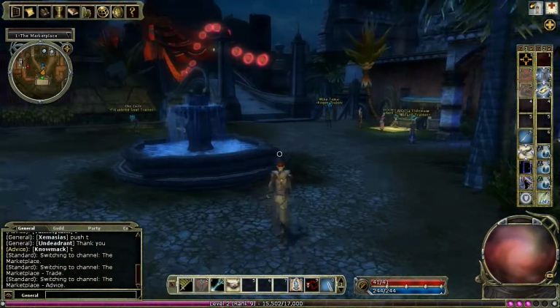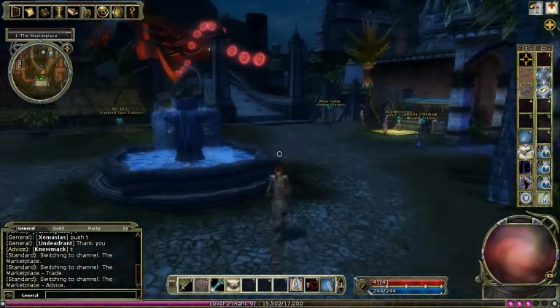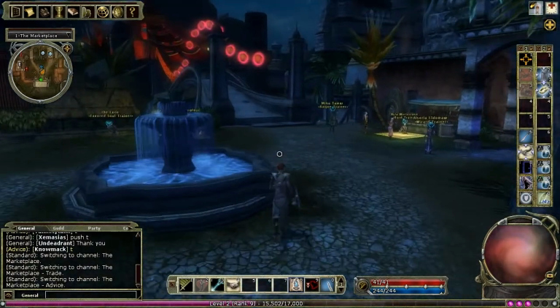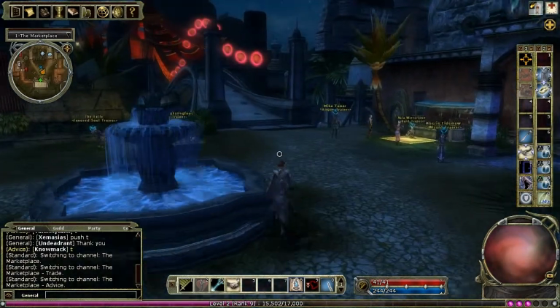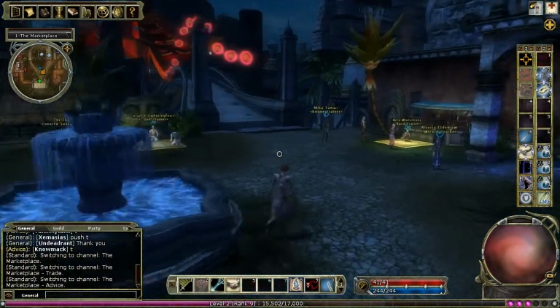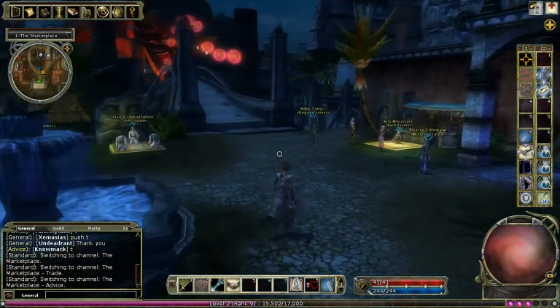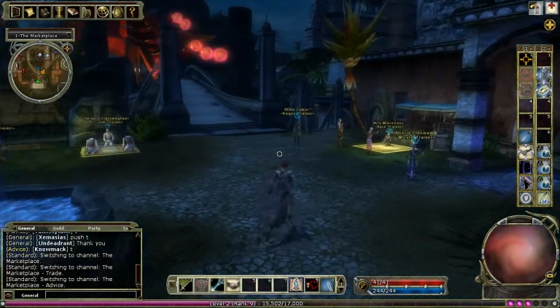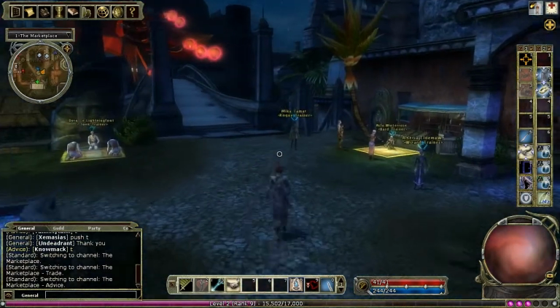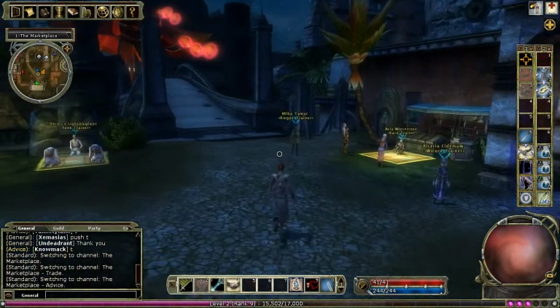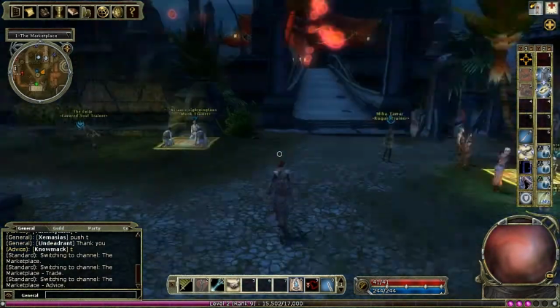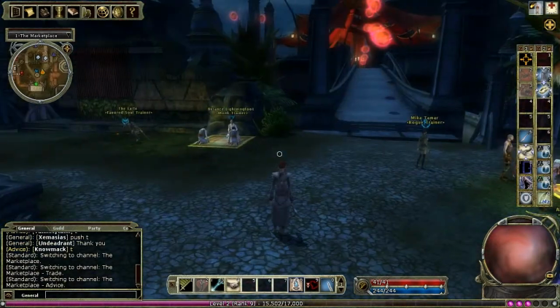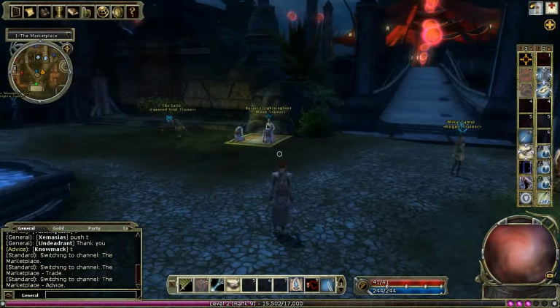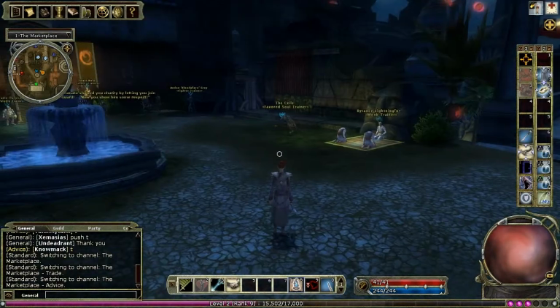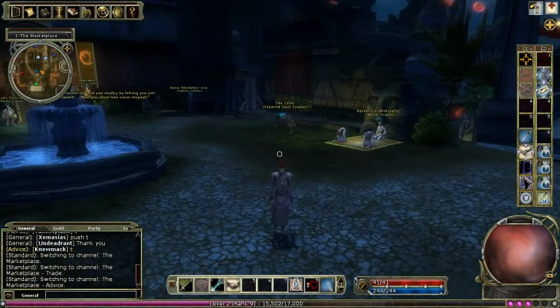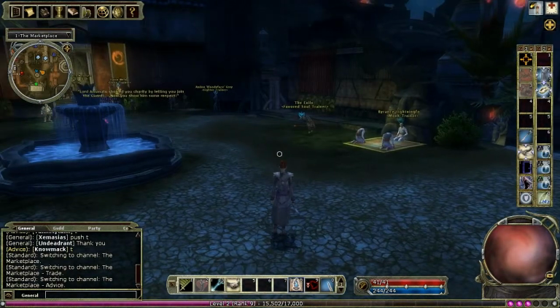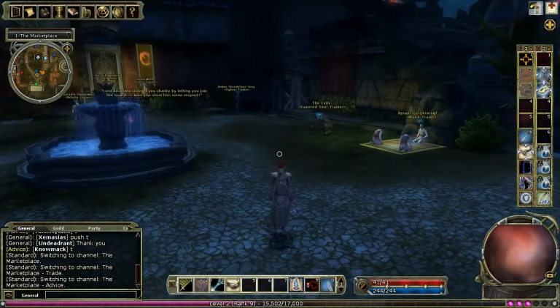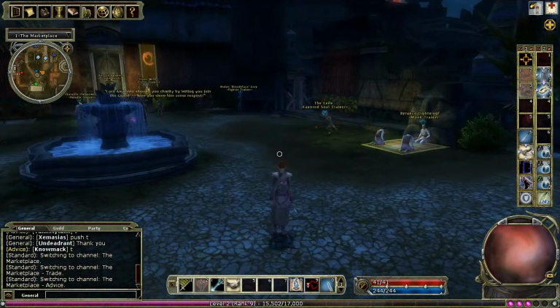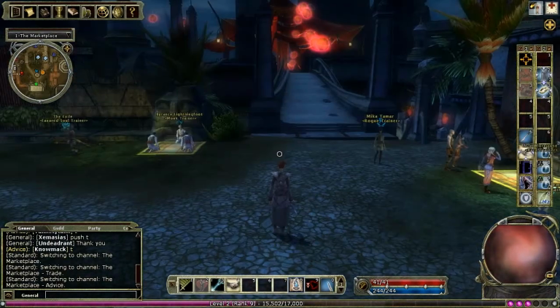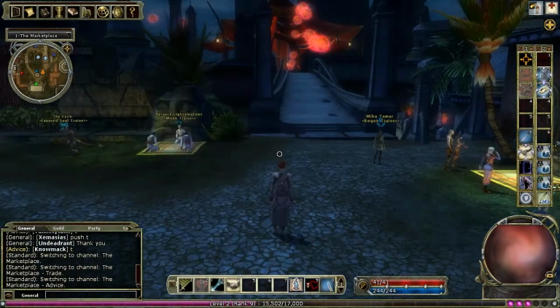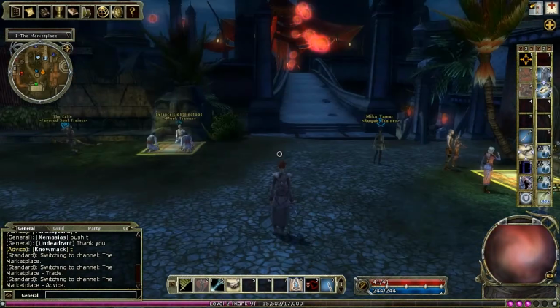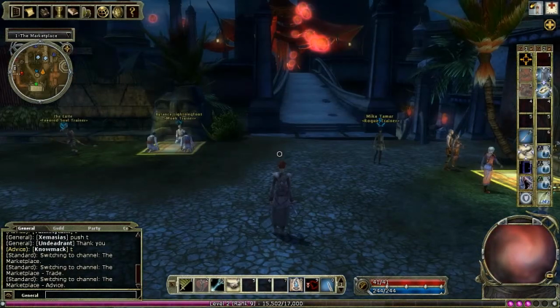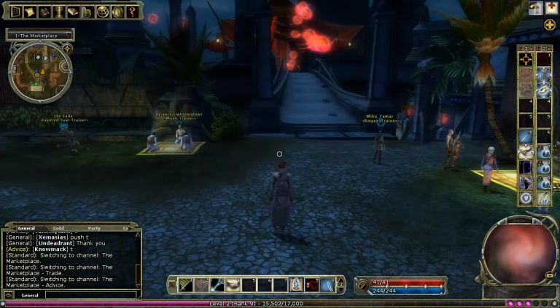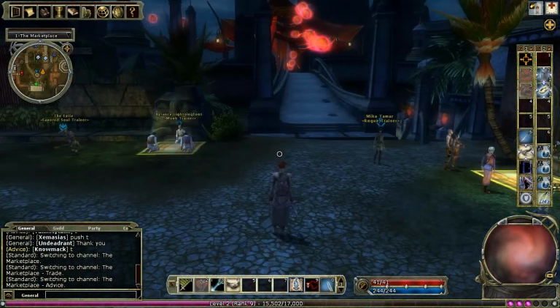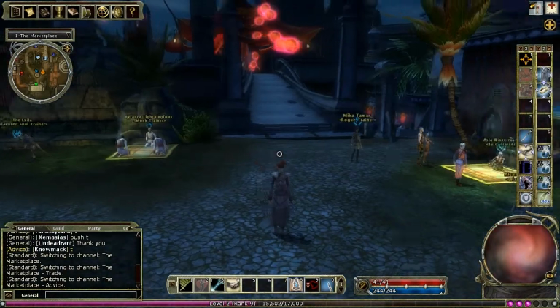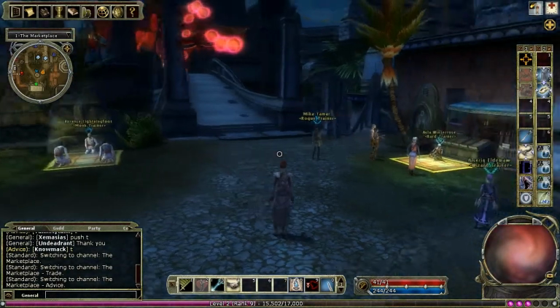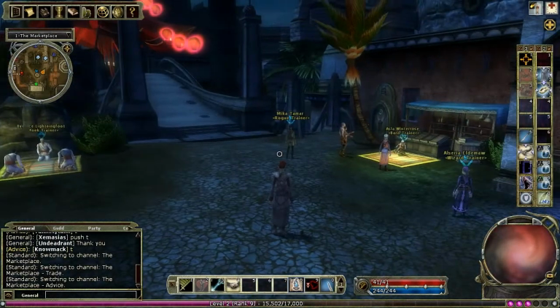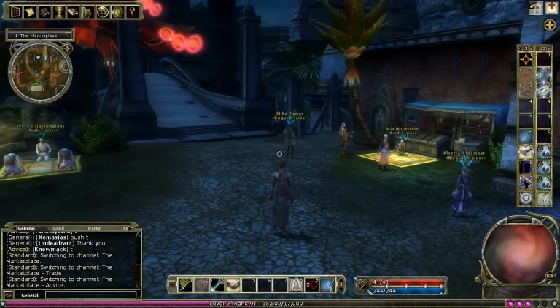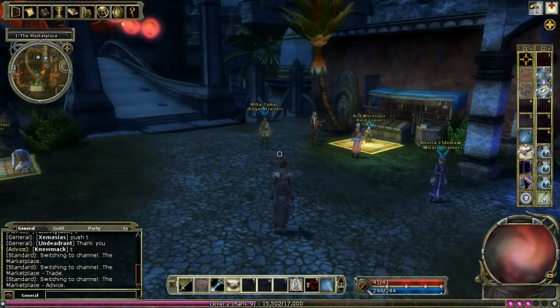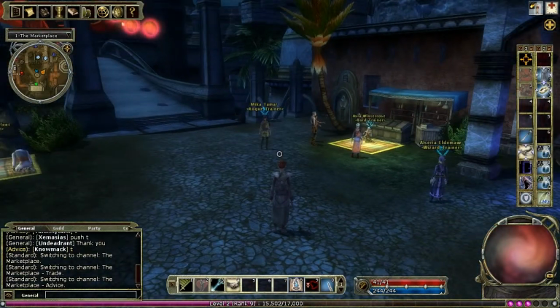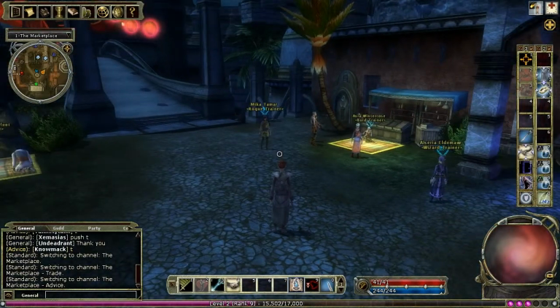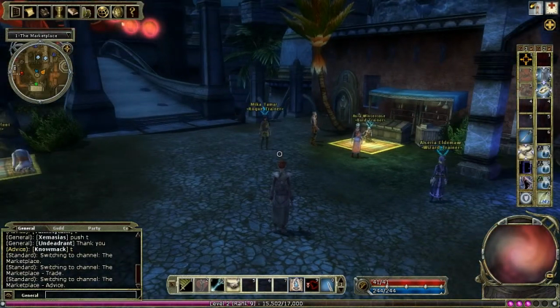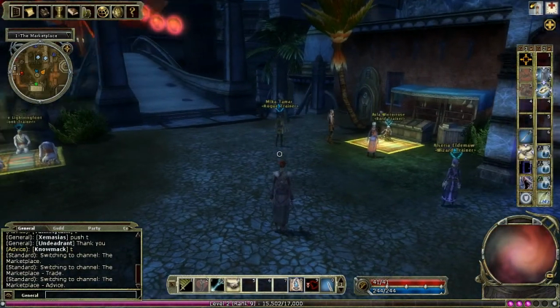The first thing of interest are the class trainers located just inside the gate. As with the harbour, all classes are represented here.